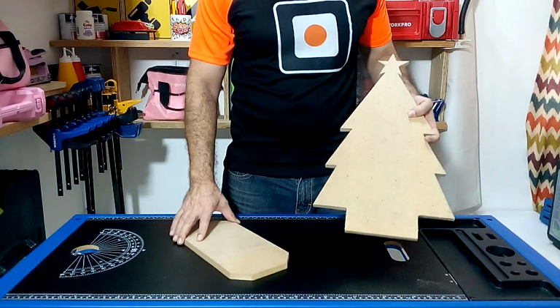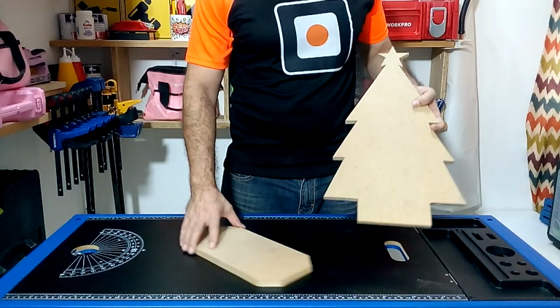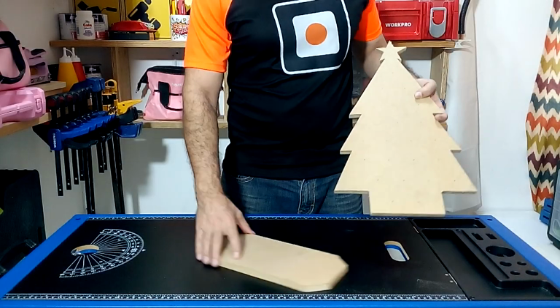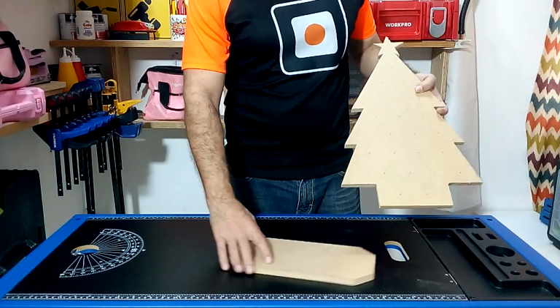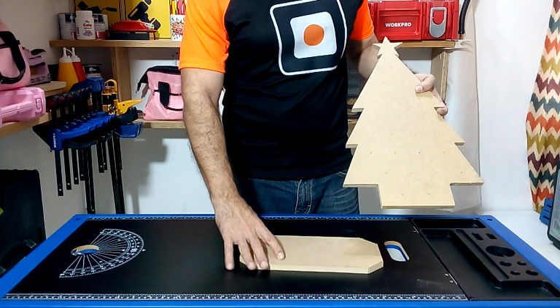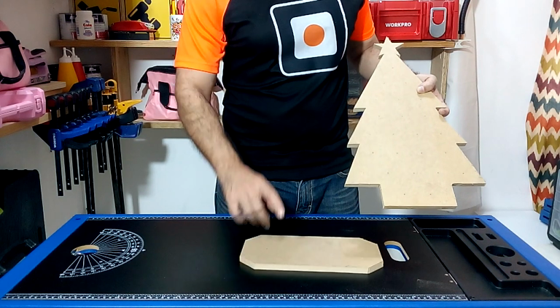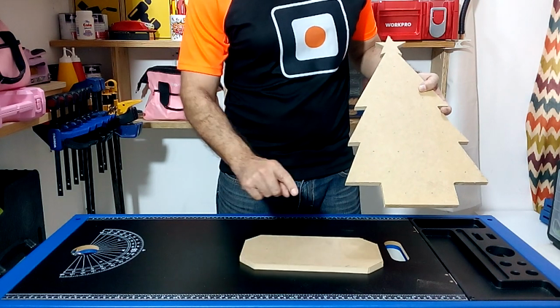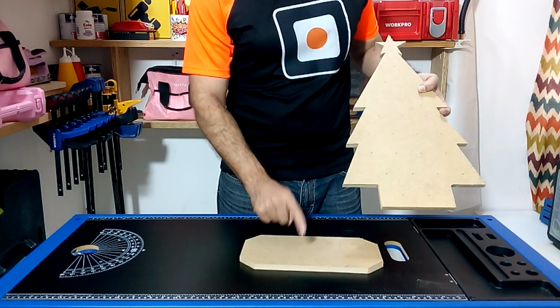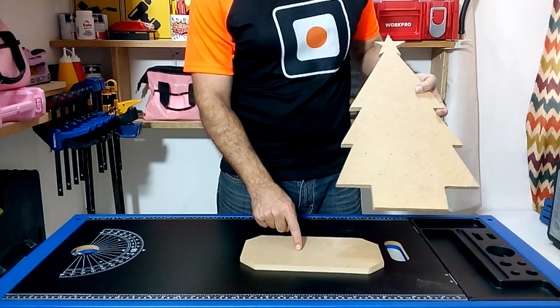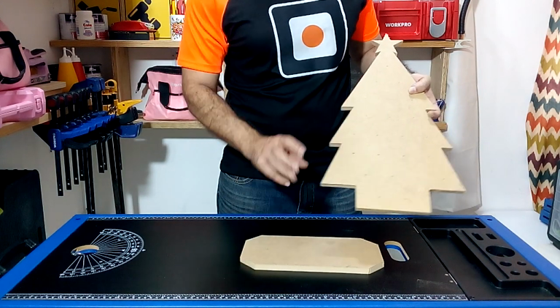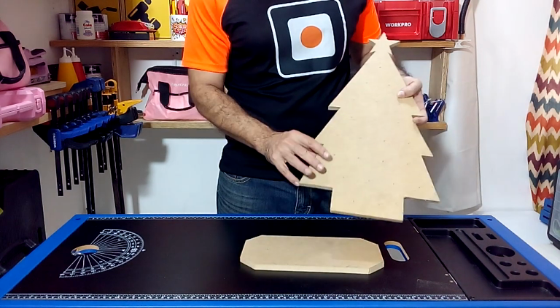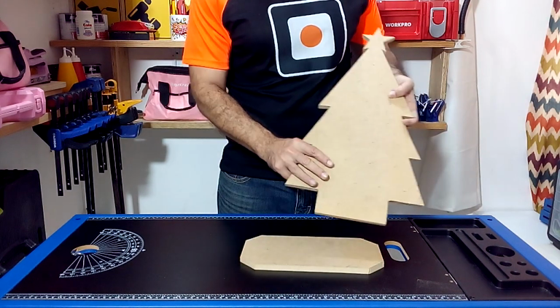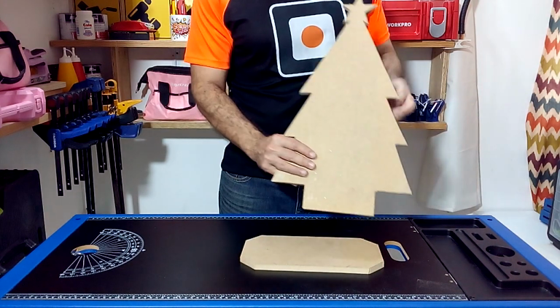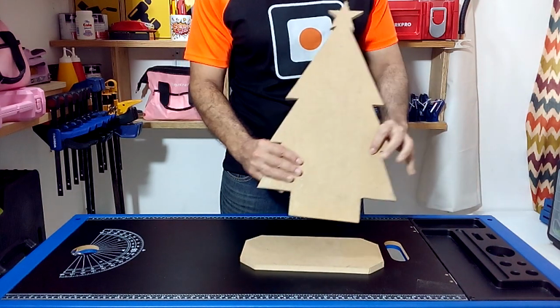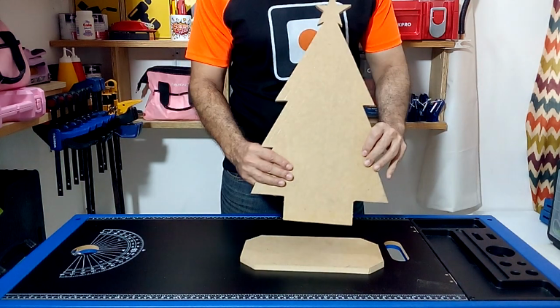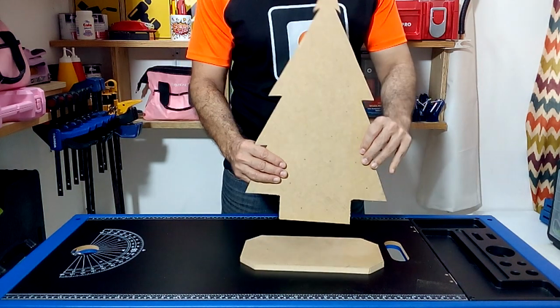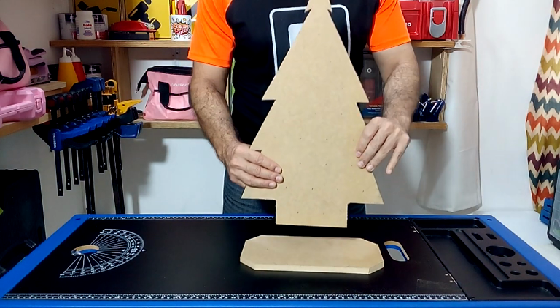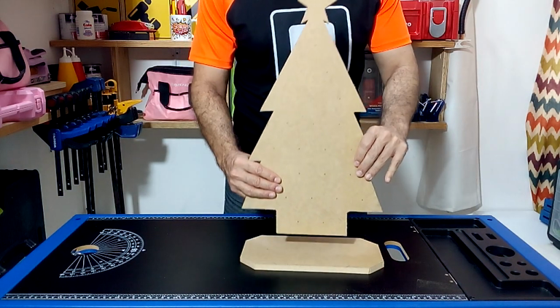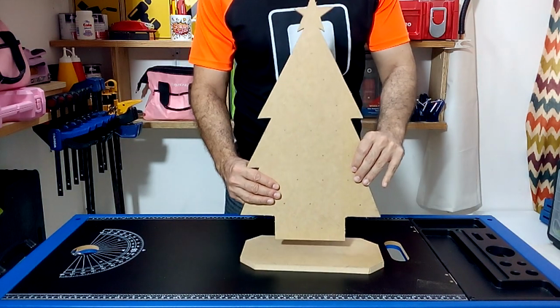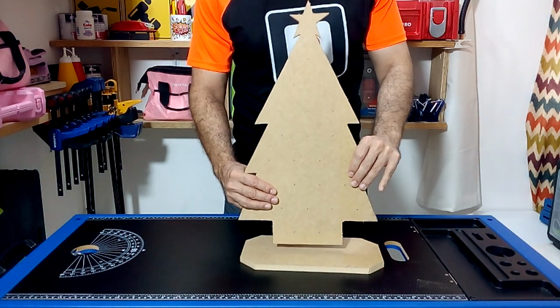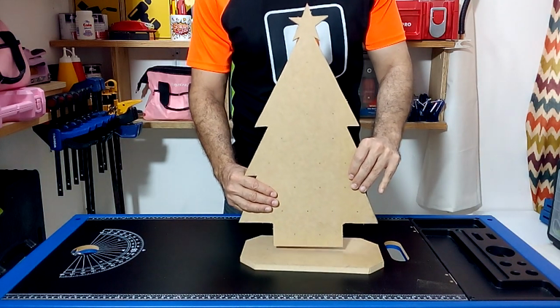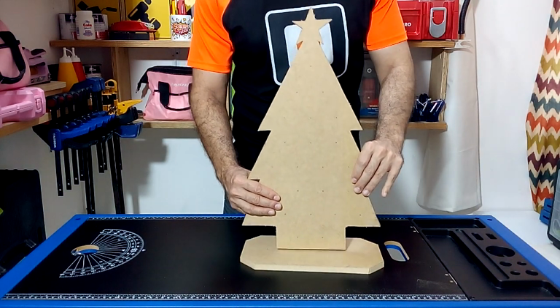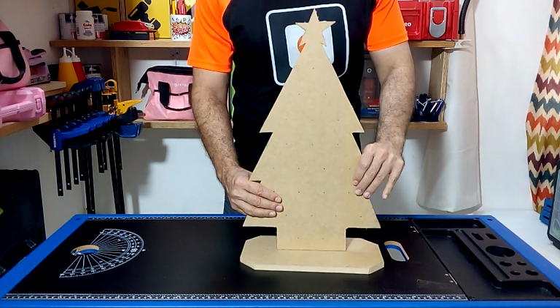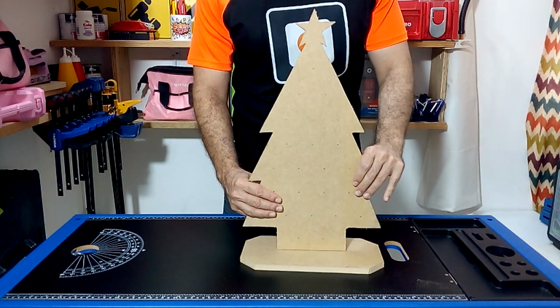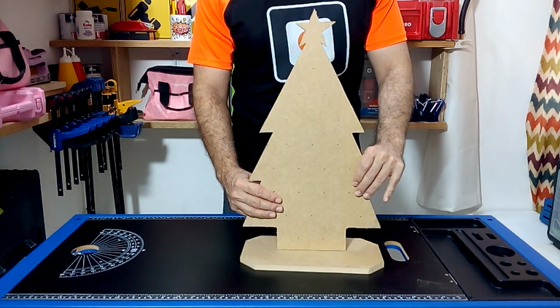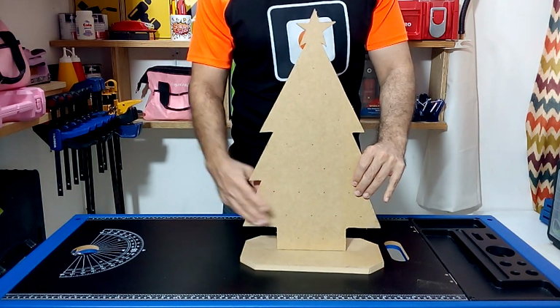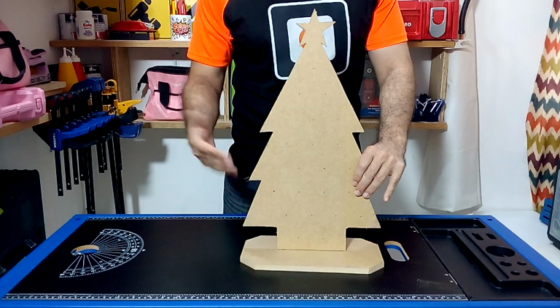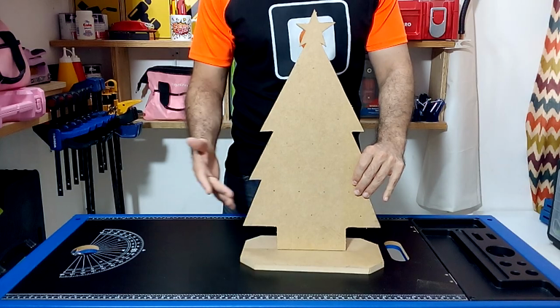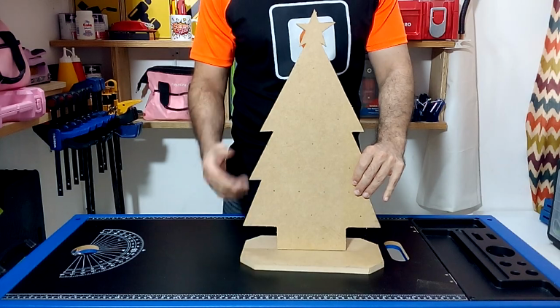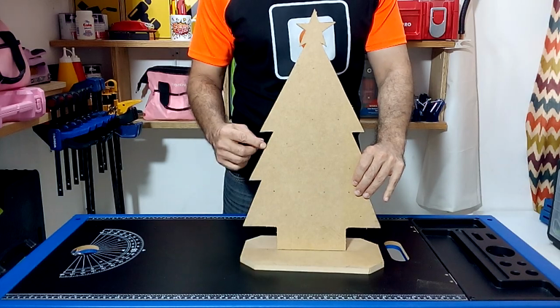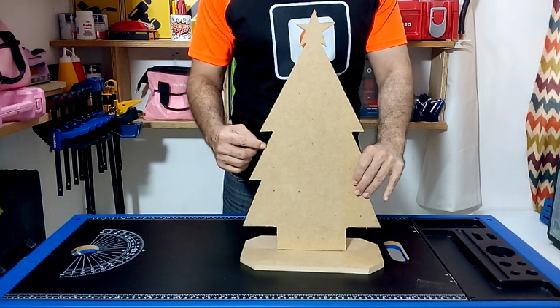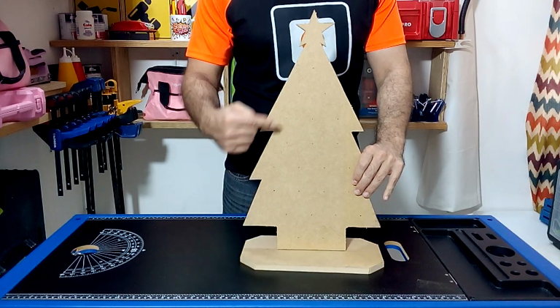This is how we obtain the base piece and the pine tree of my advent calendar in which we are going to place the 24 chocolates.